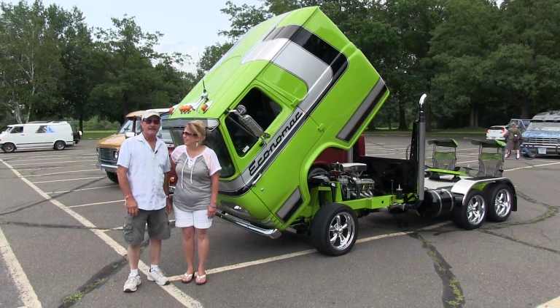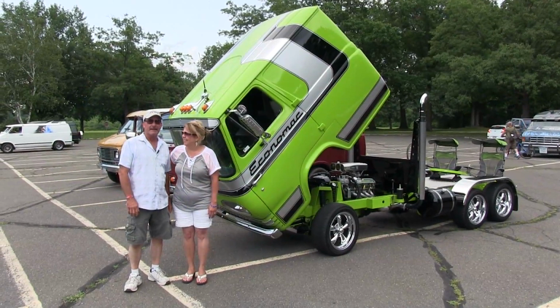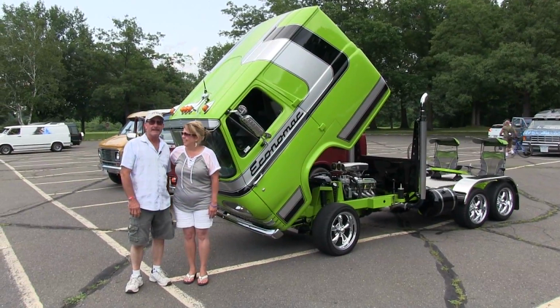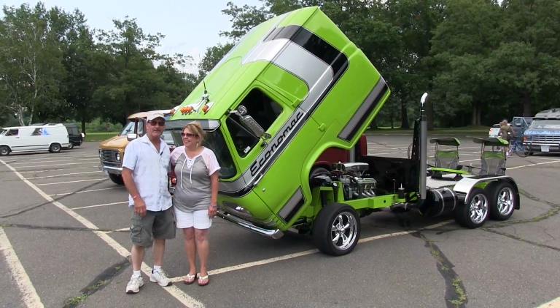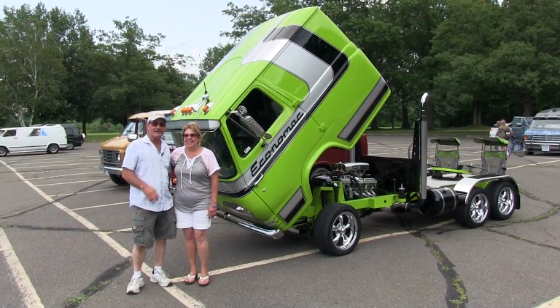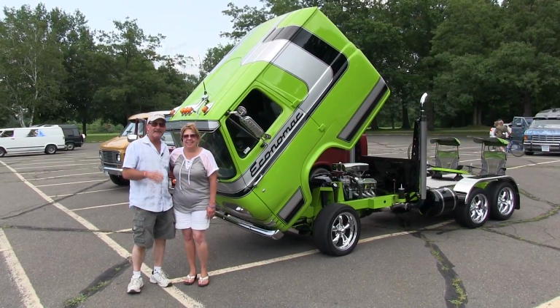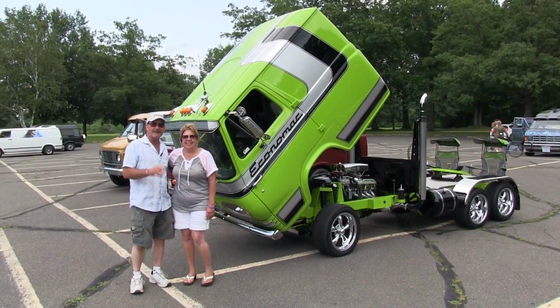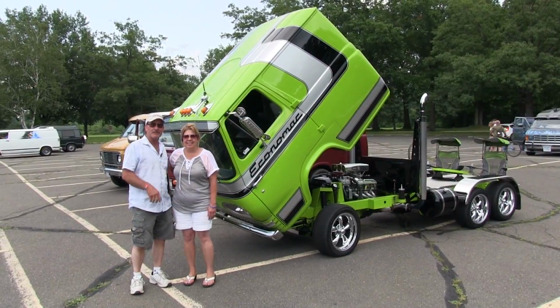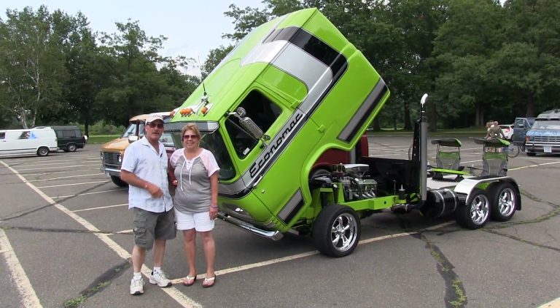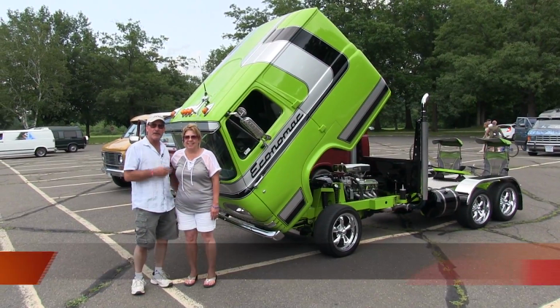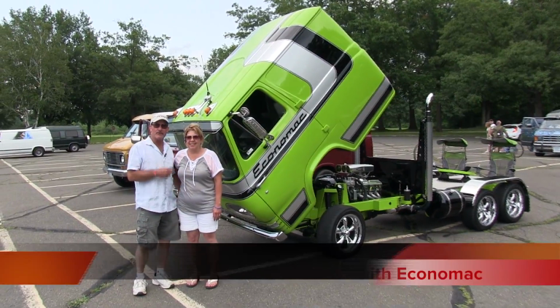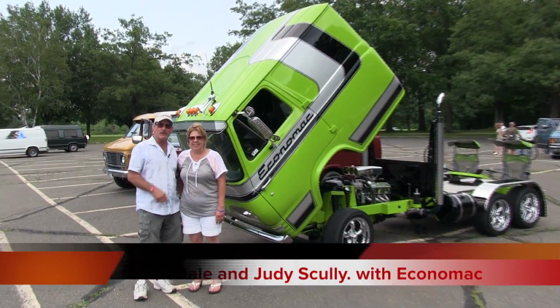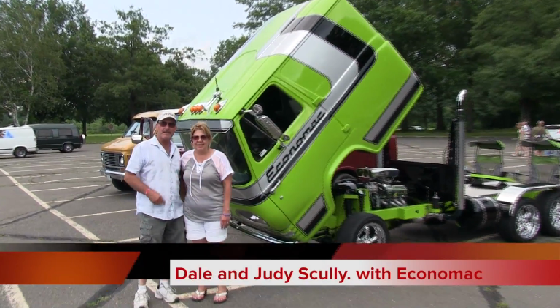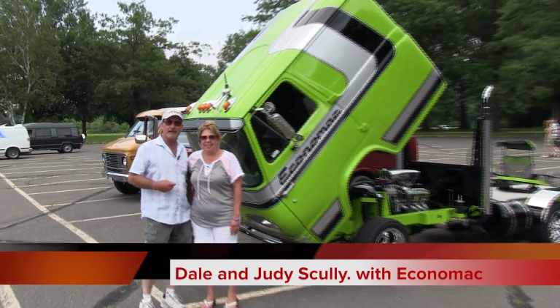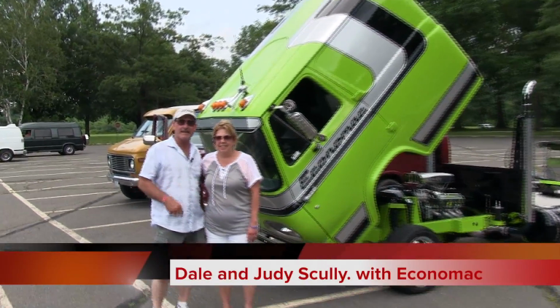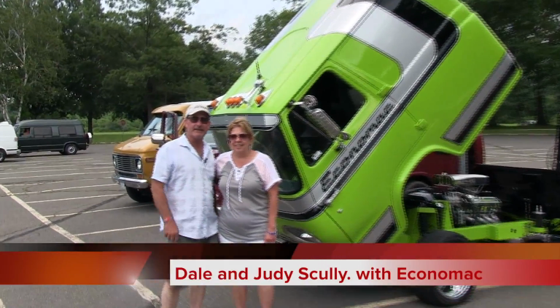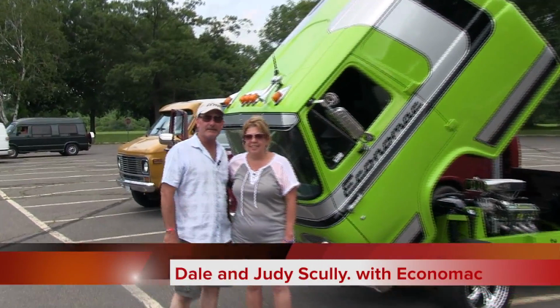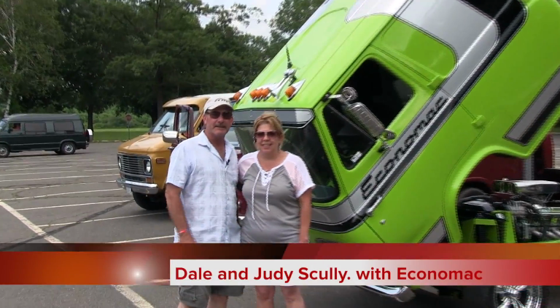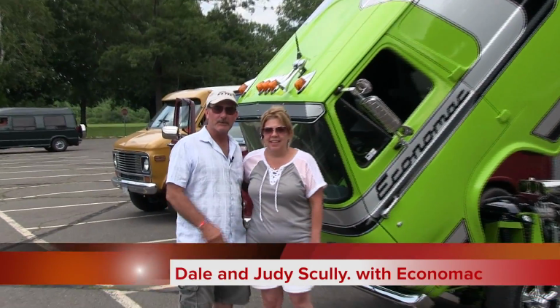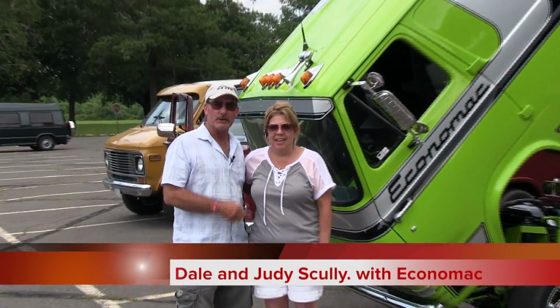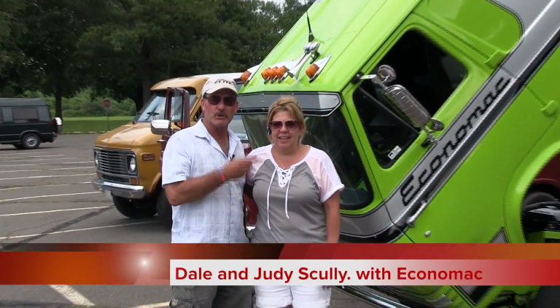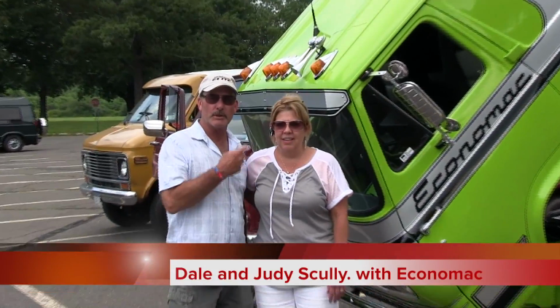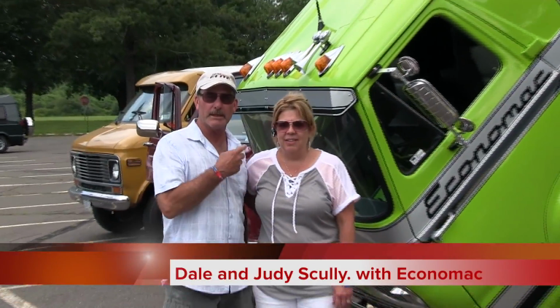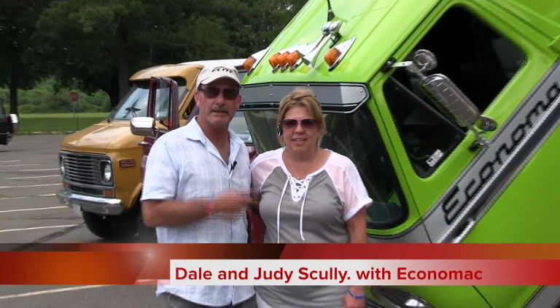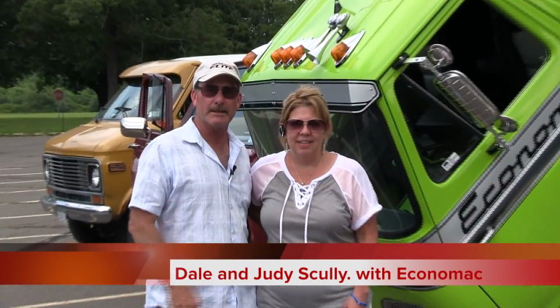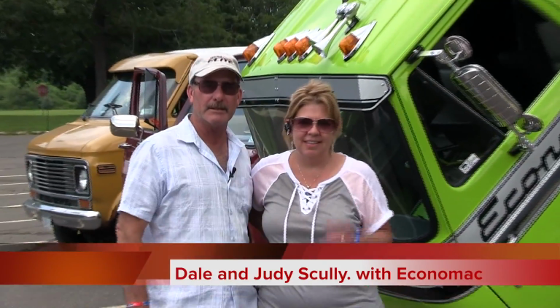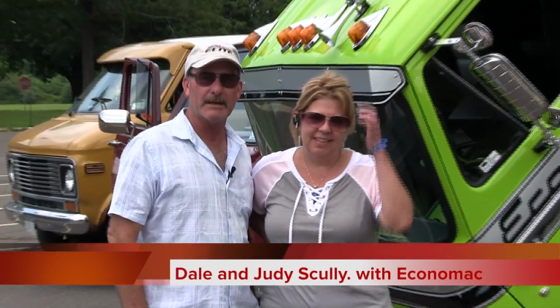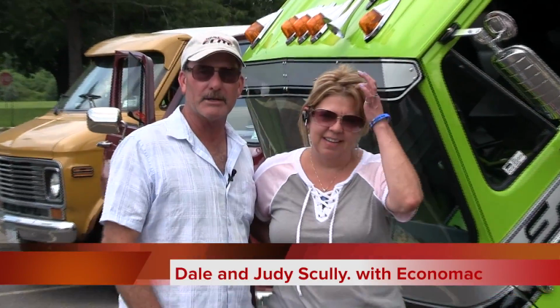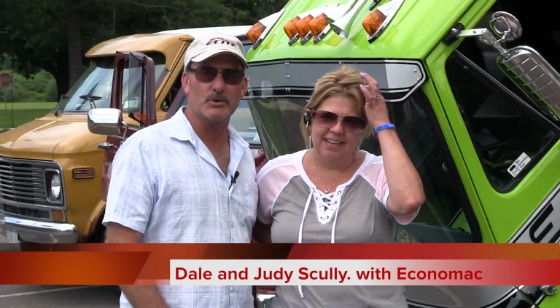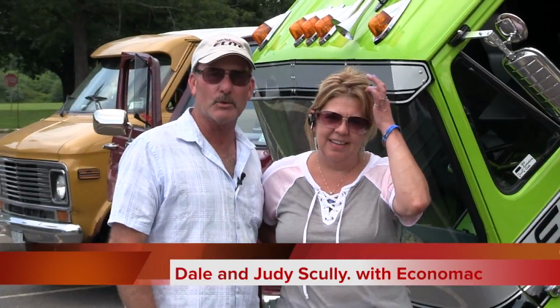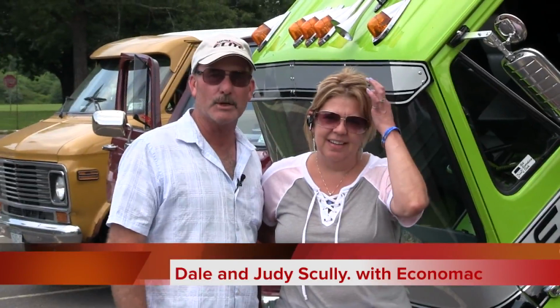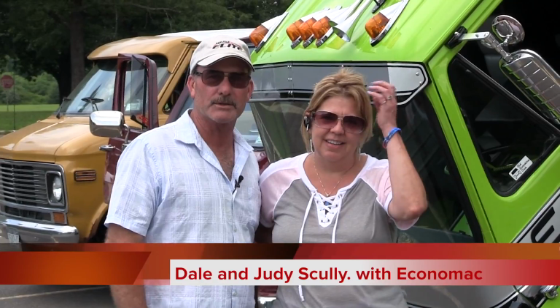How you doing? This is my wife Judy. I'm Dale. I'm going to show you how the truck works.